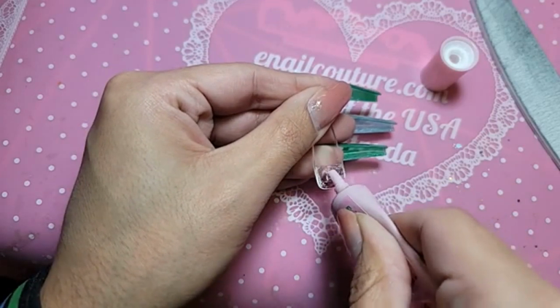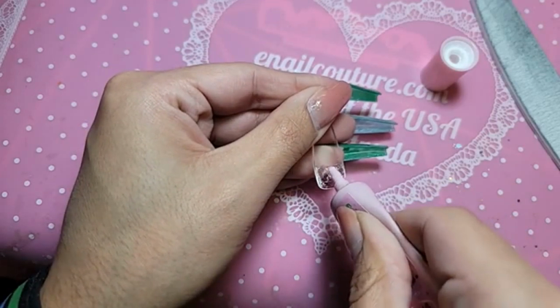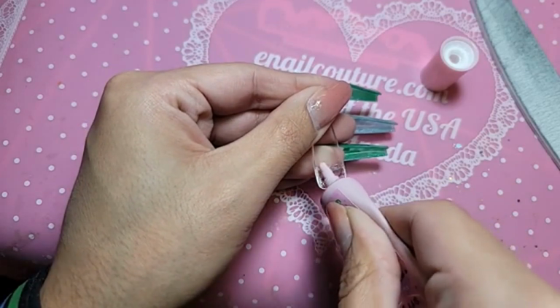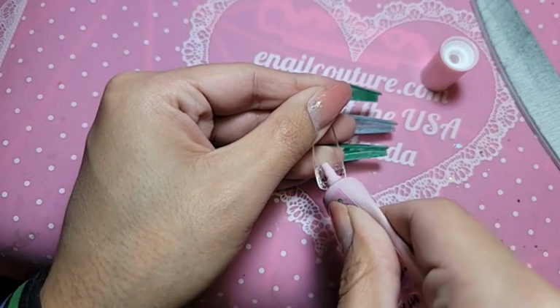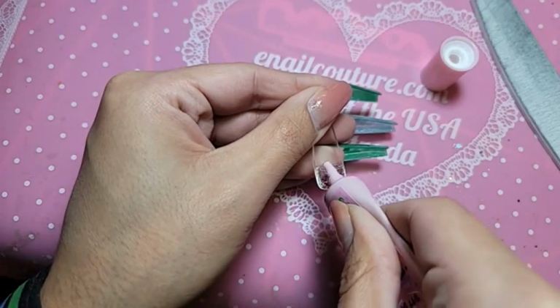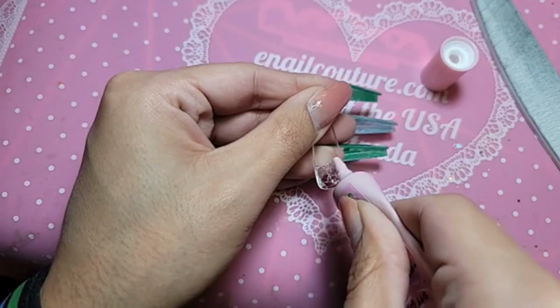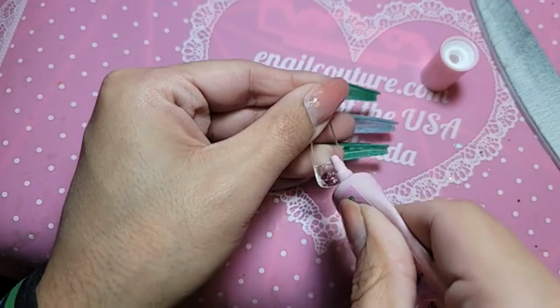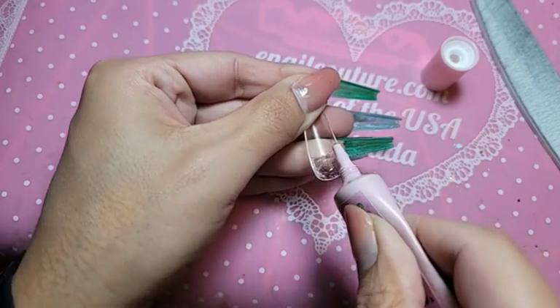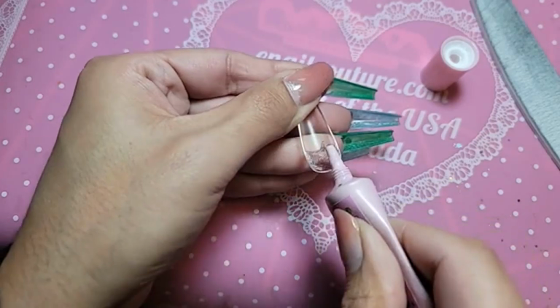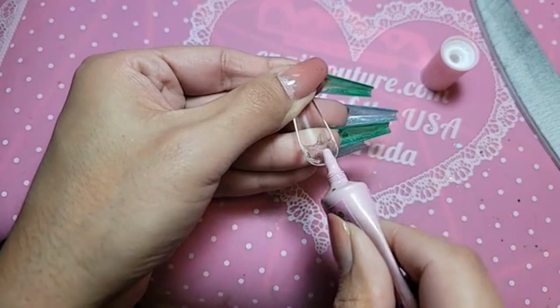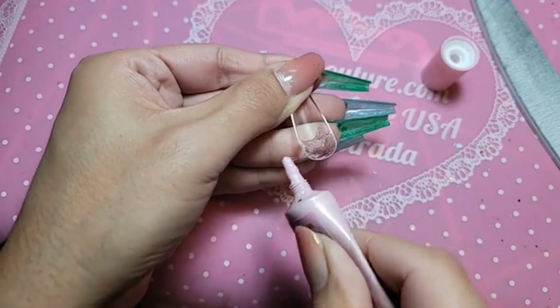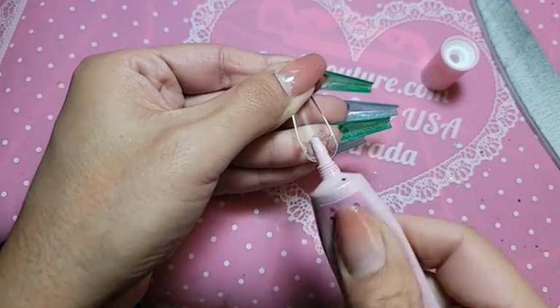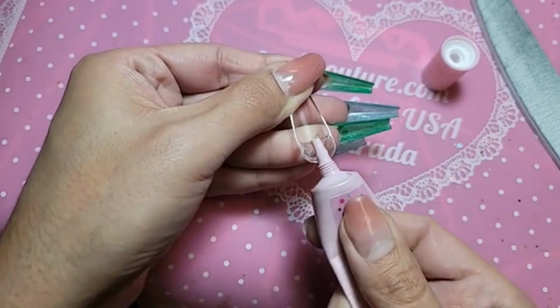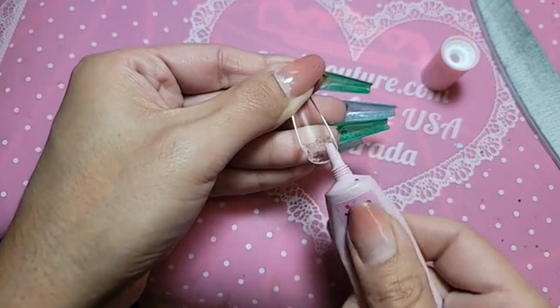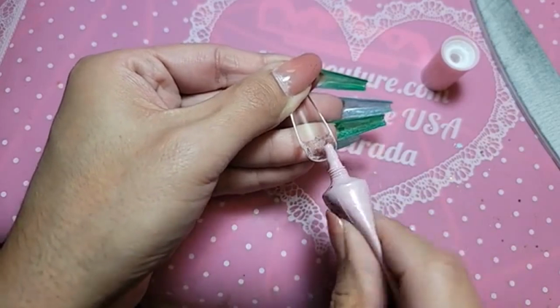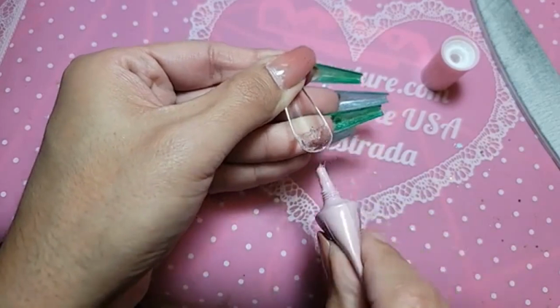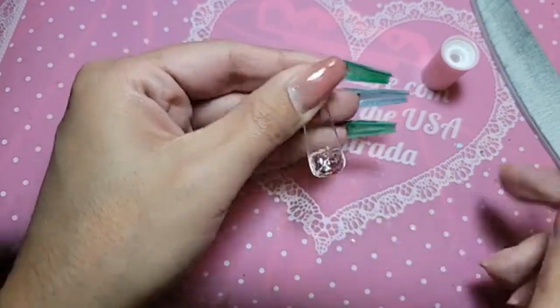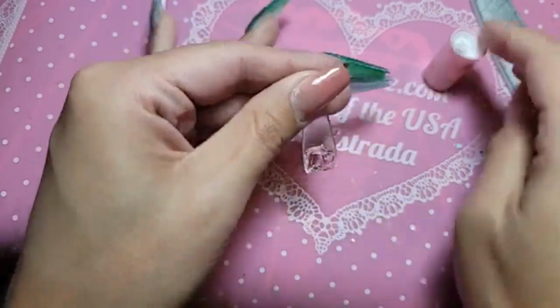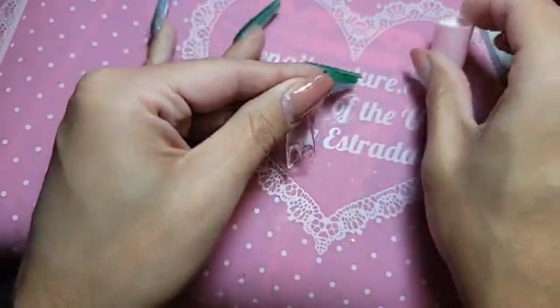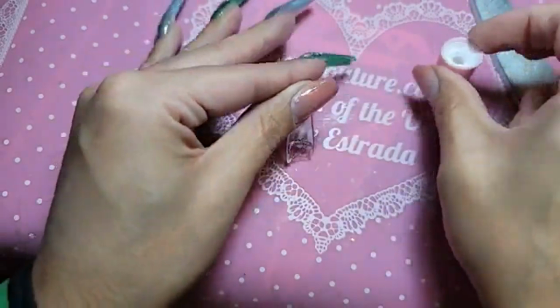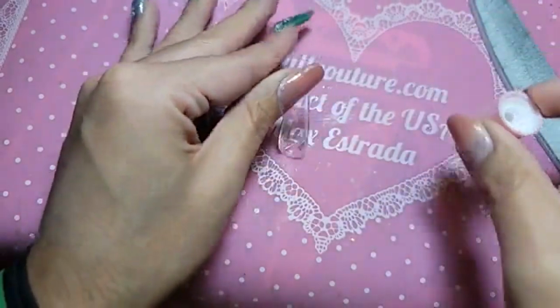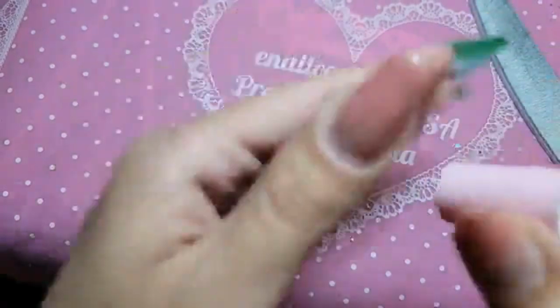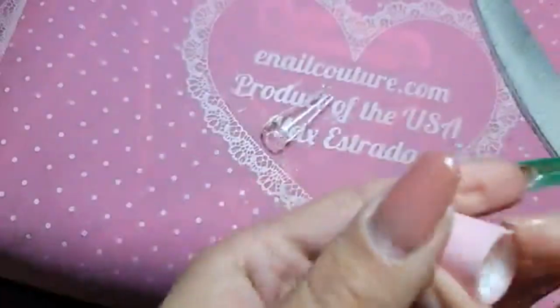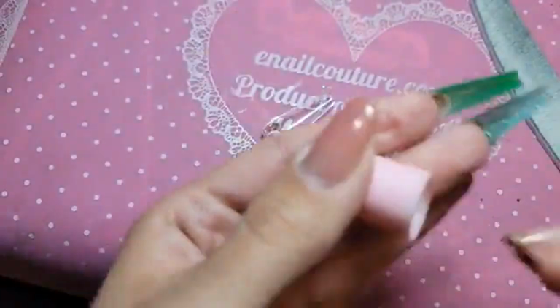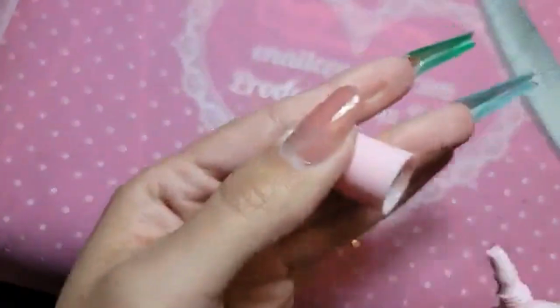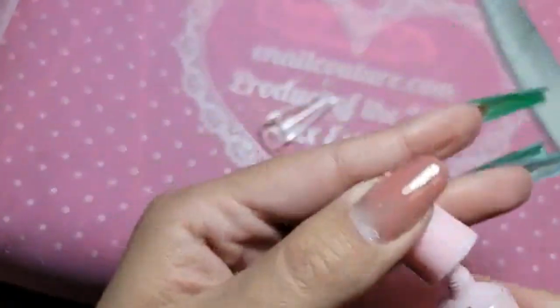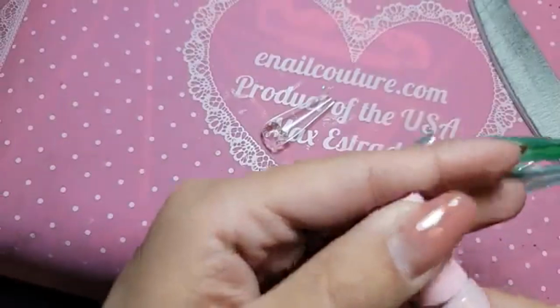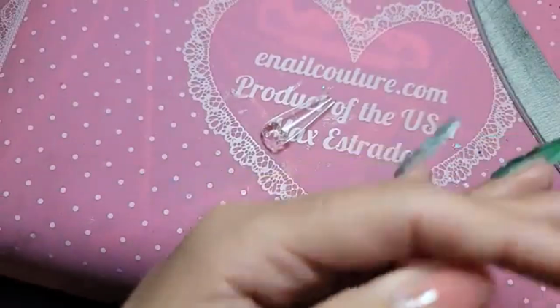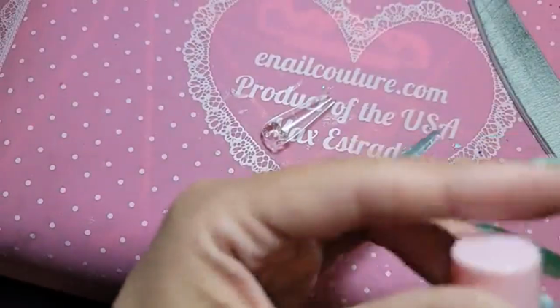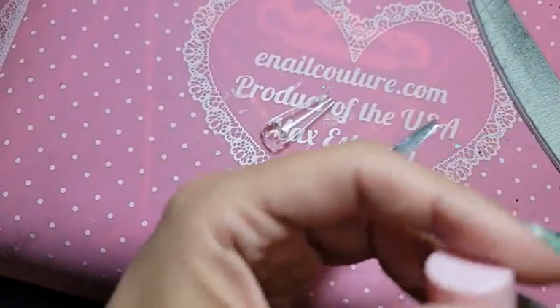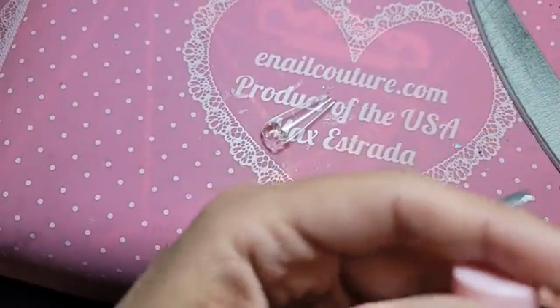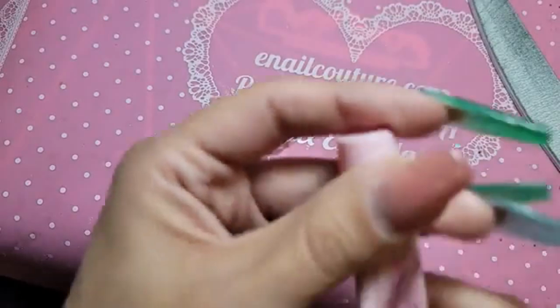Remember, because these have a higher apex and a deeper C-curve, you do require more press-on gel or DIY gel to fill in that gap.